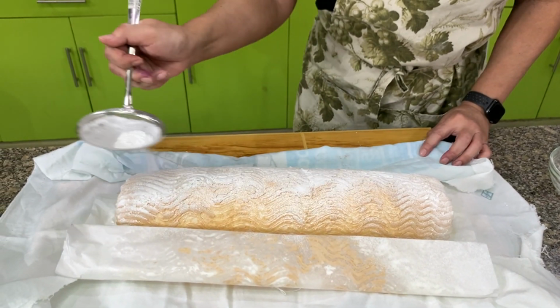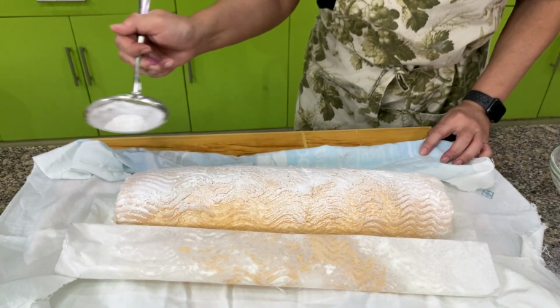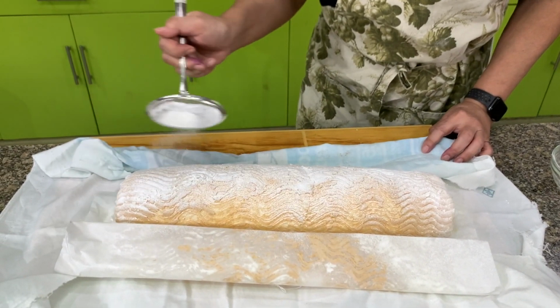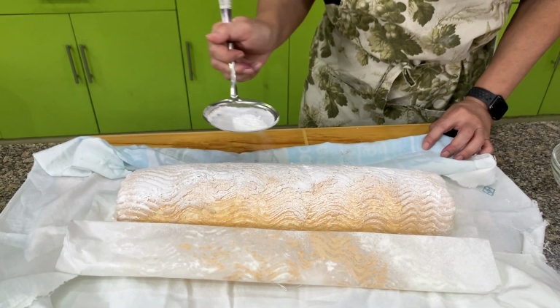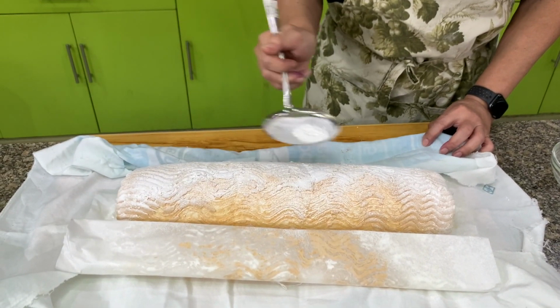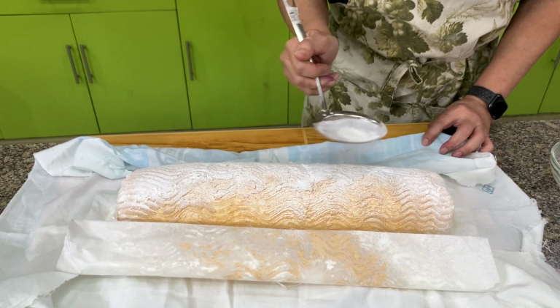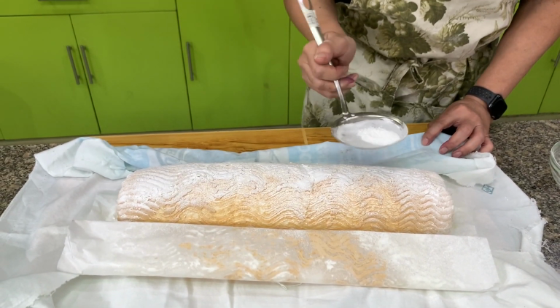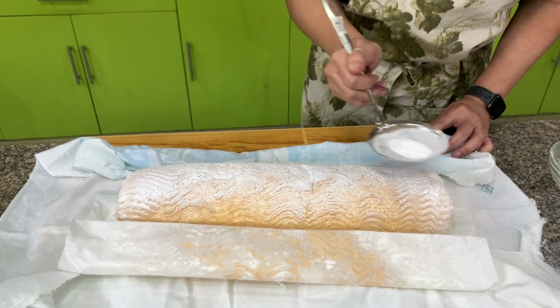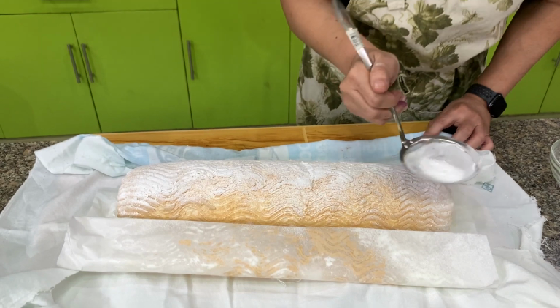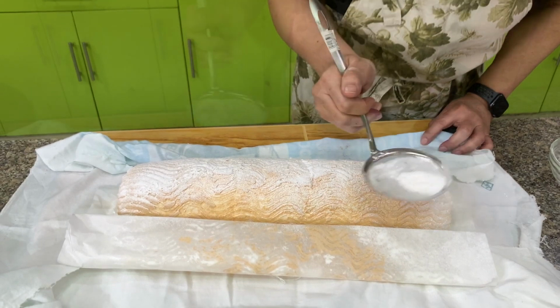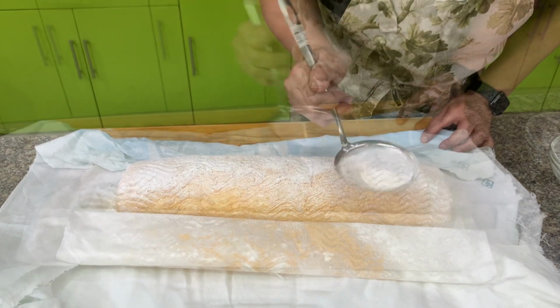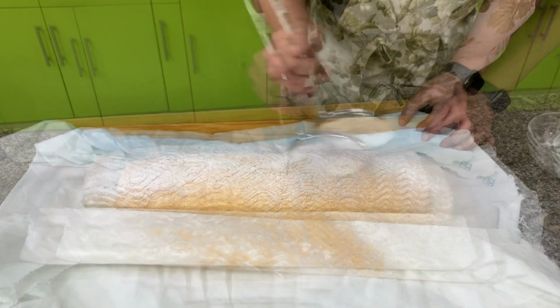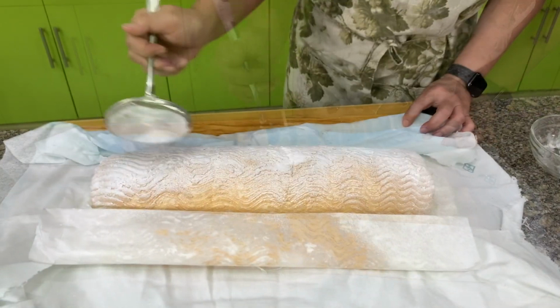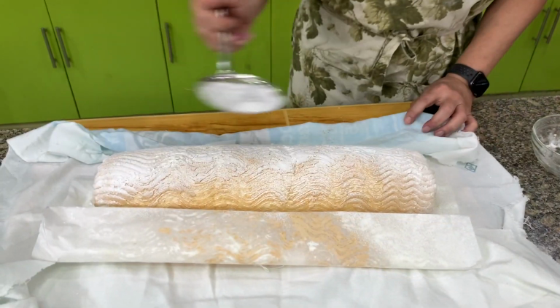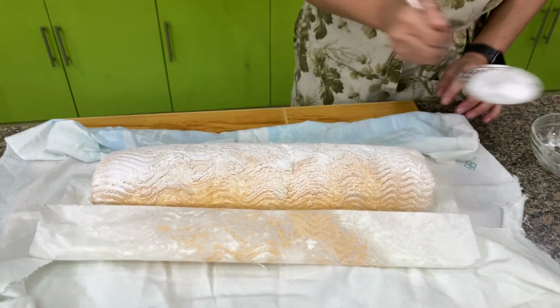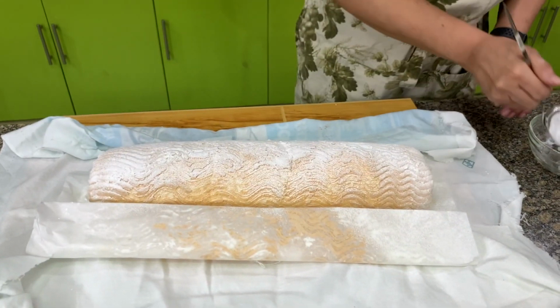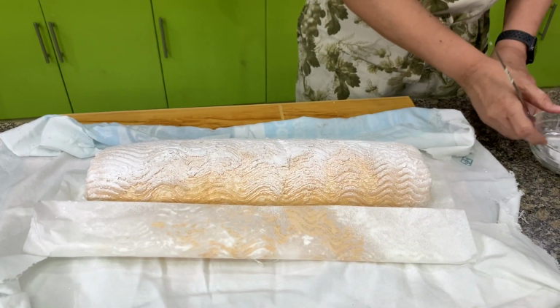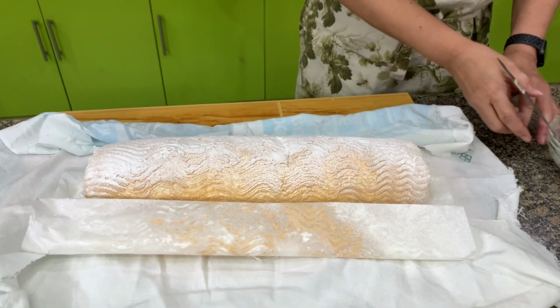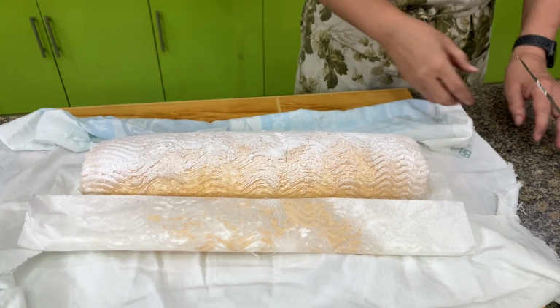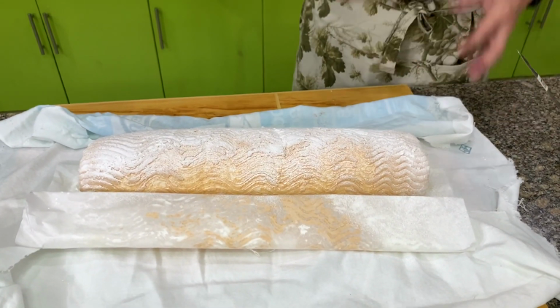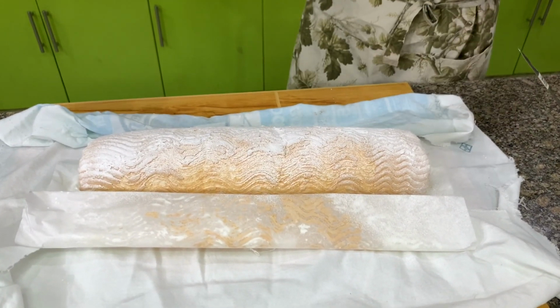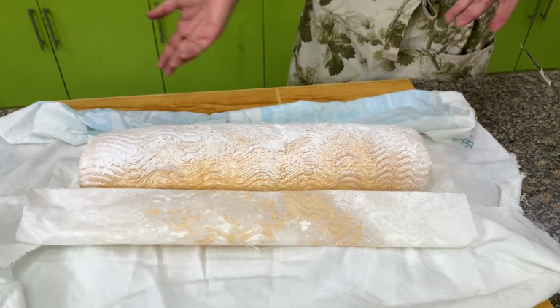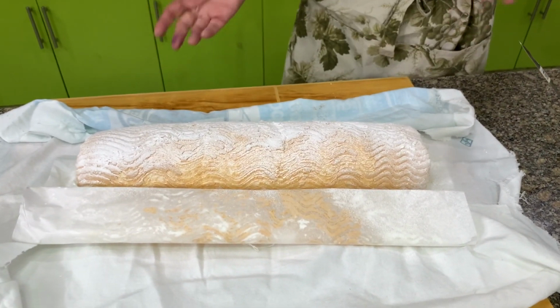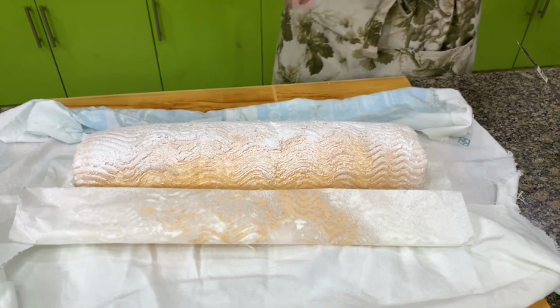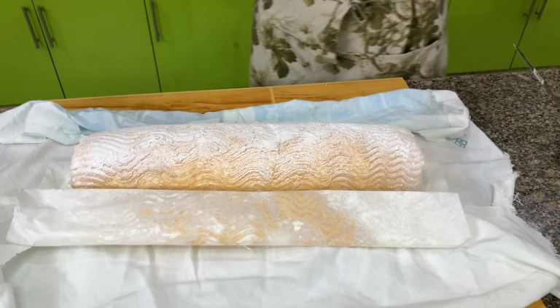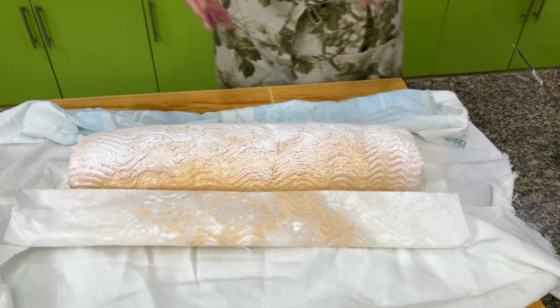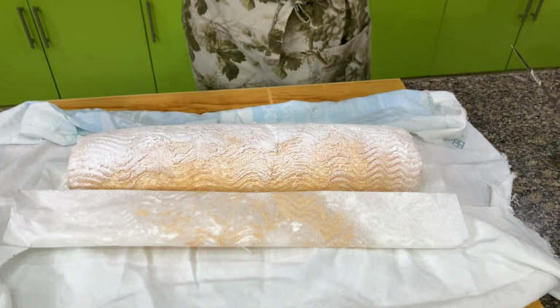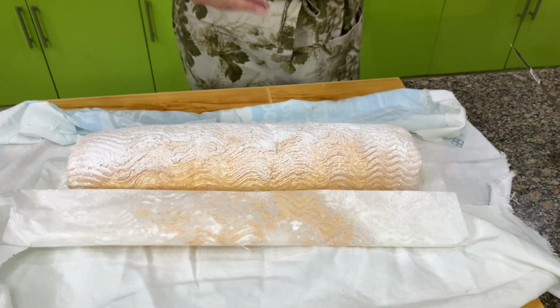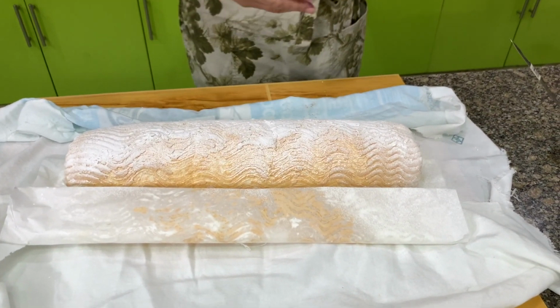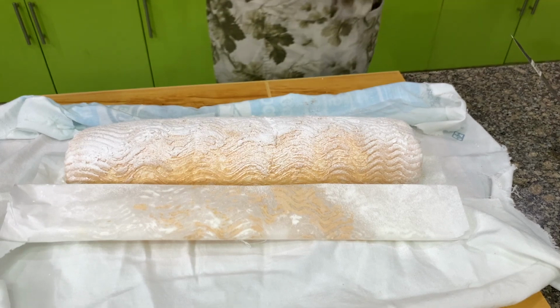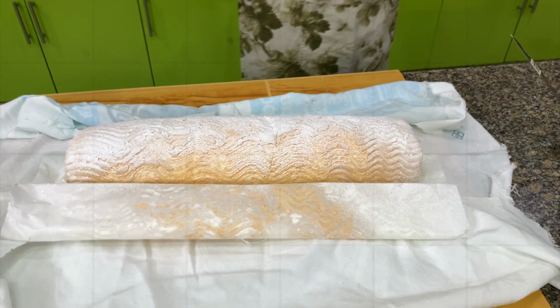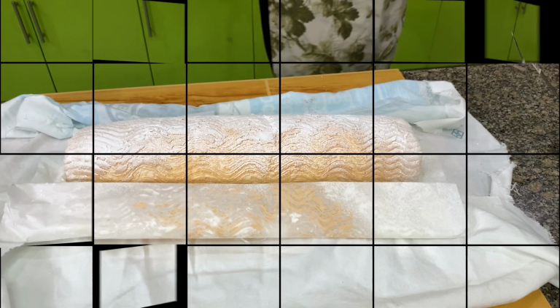Let me put it on a nice plate so you can see how it looks inside.